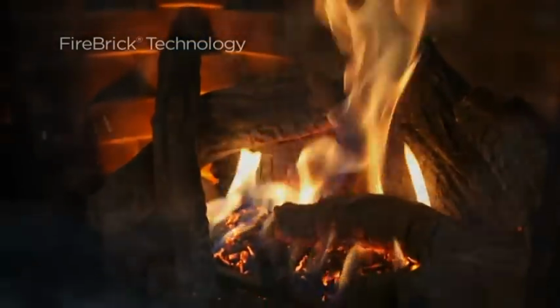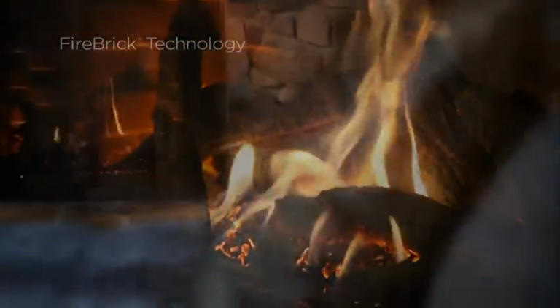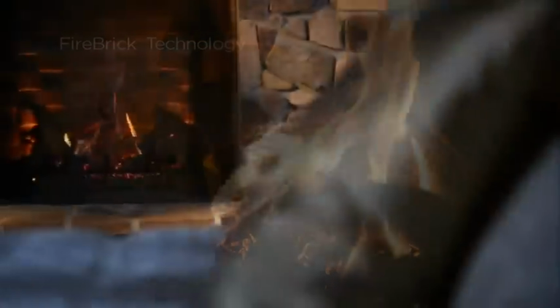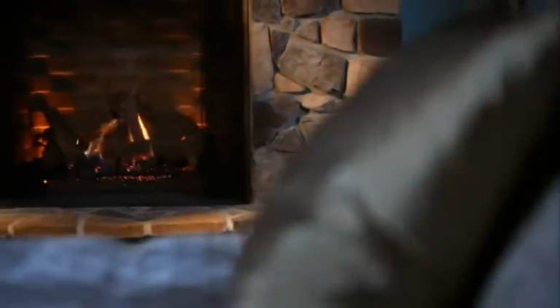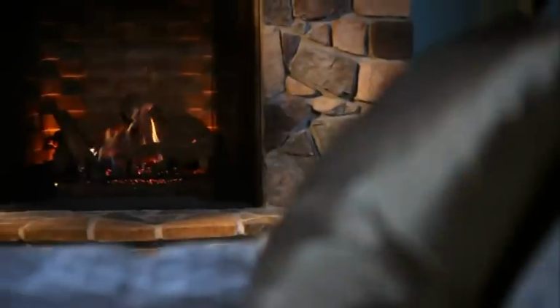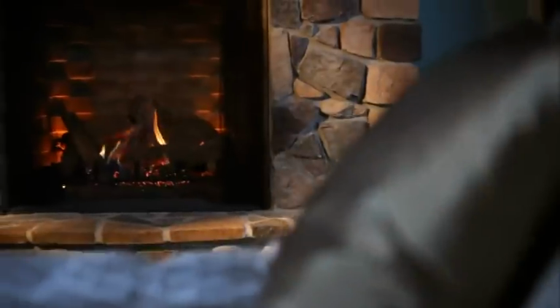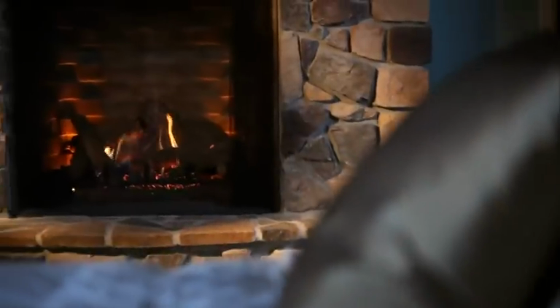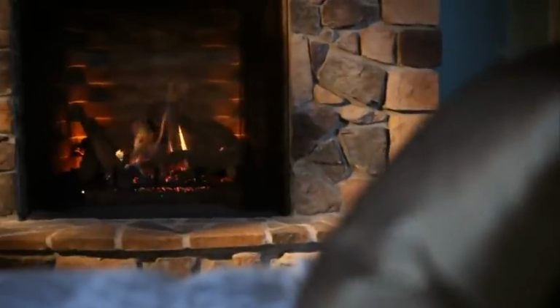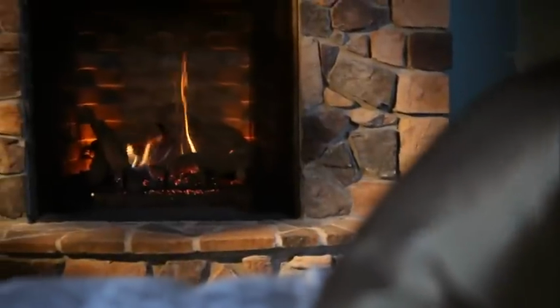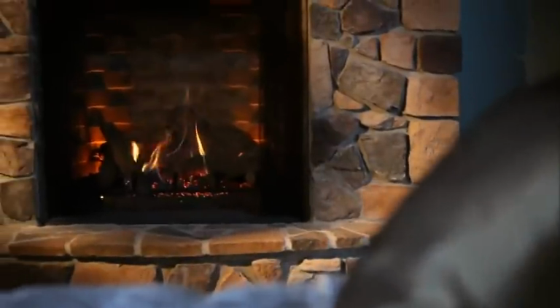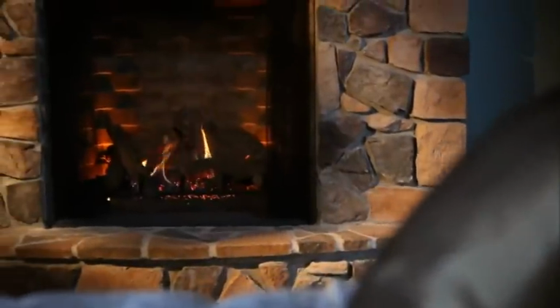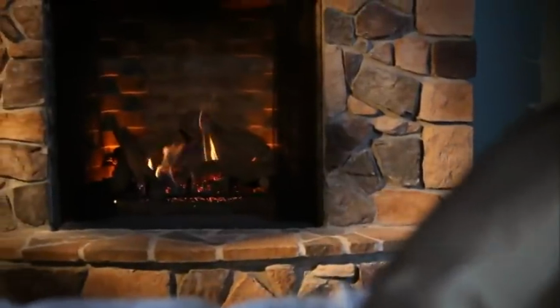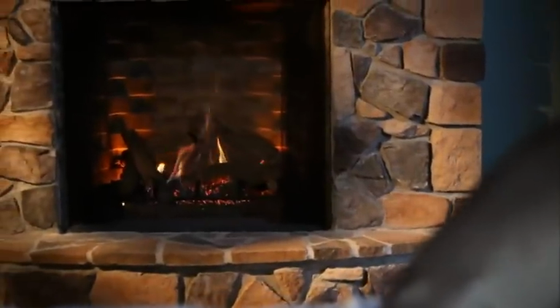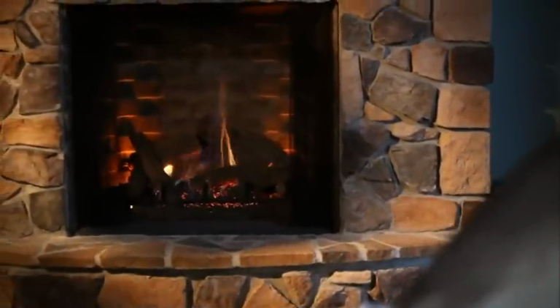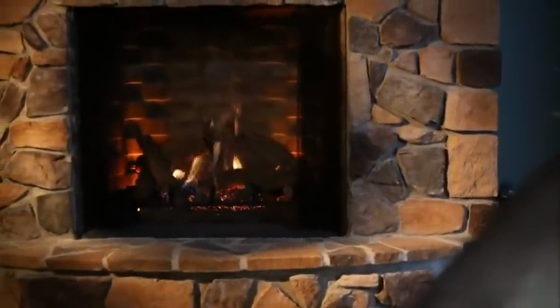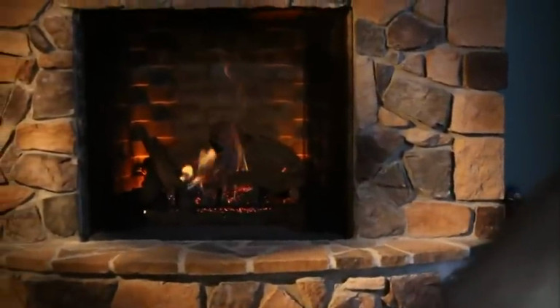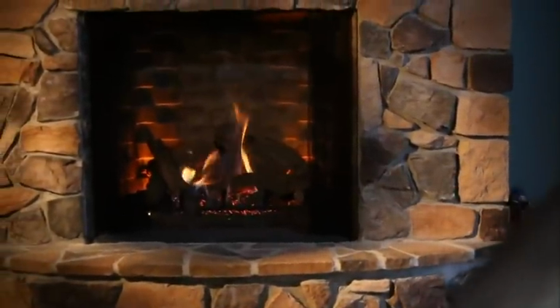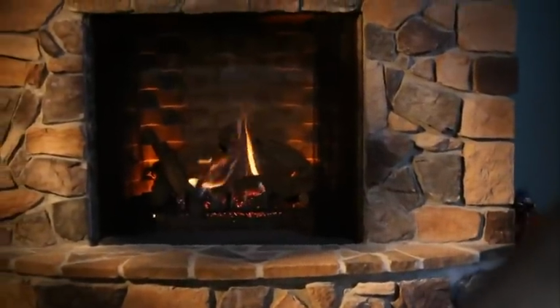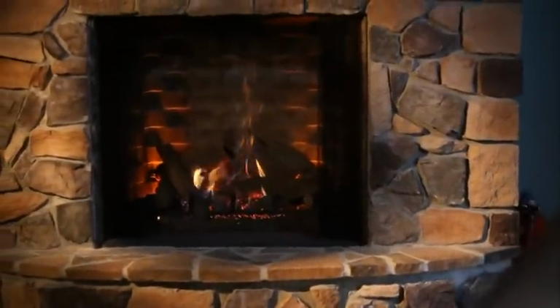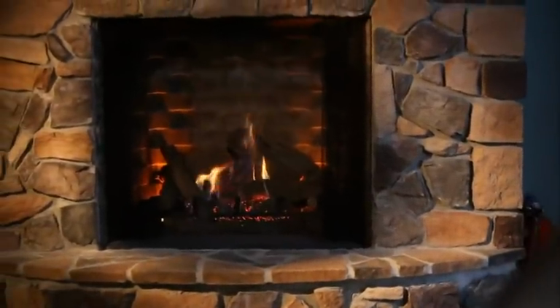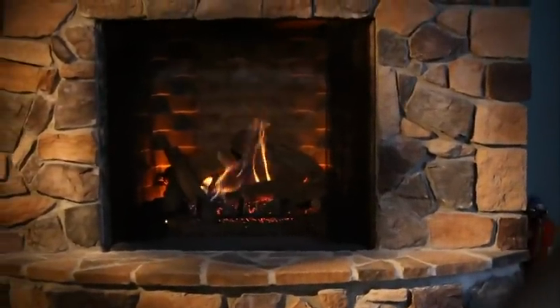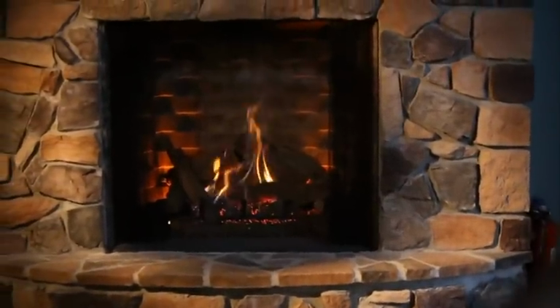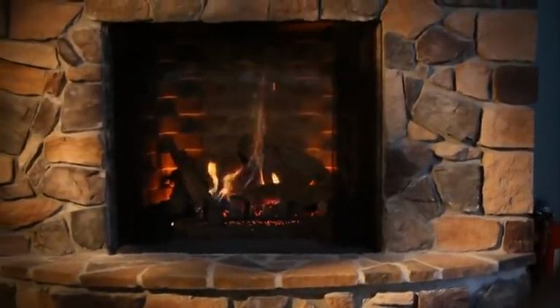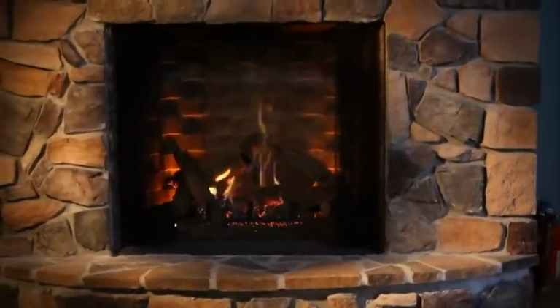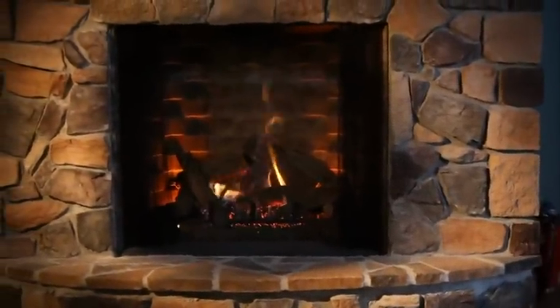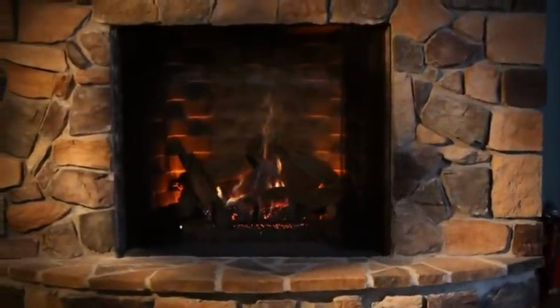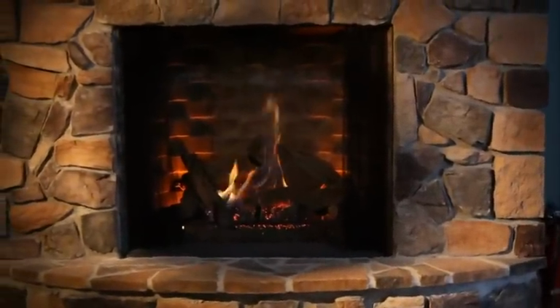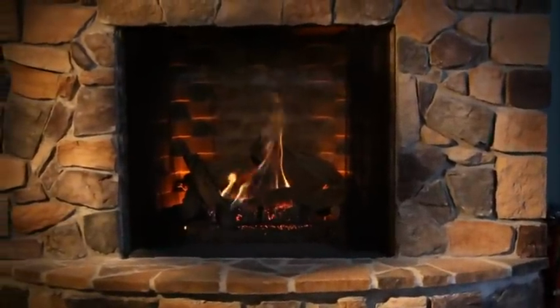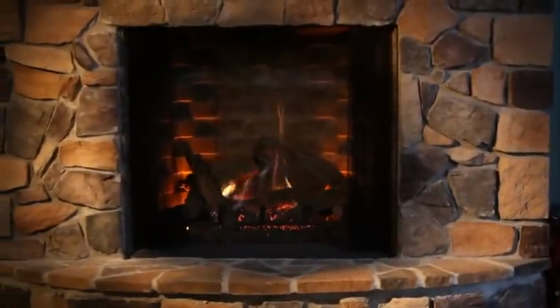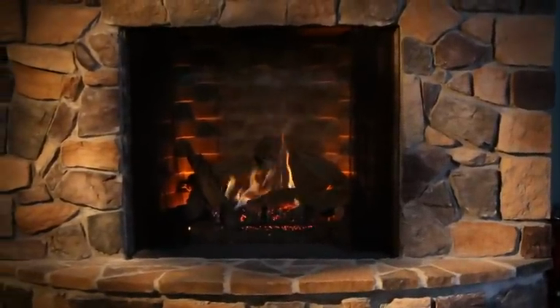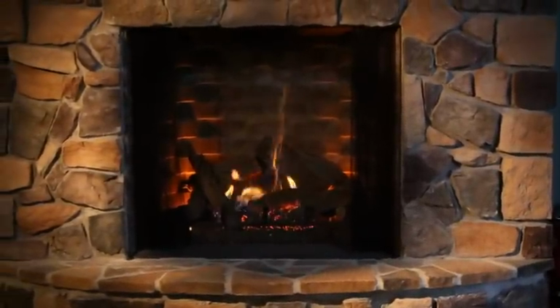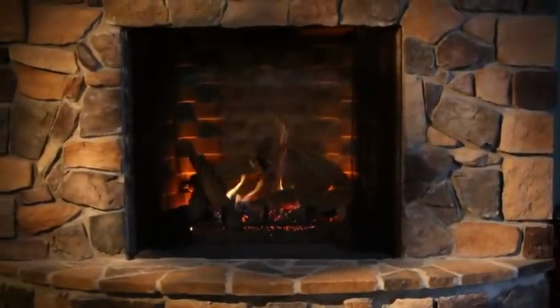The result is a stunningly beautiful look. For more information, visit heatandglow.com.